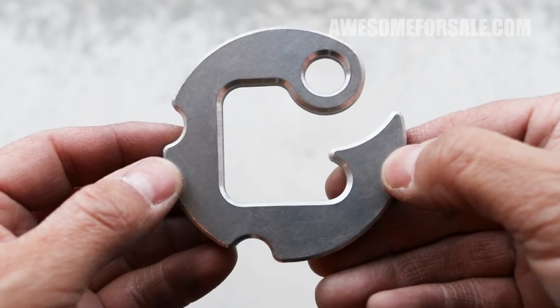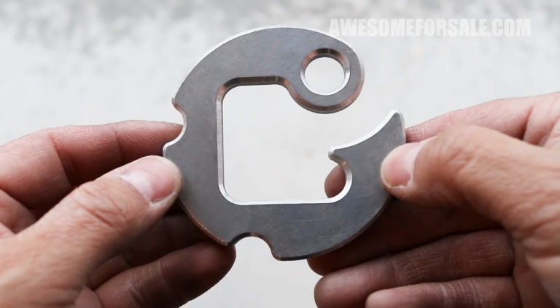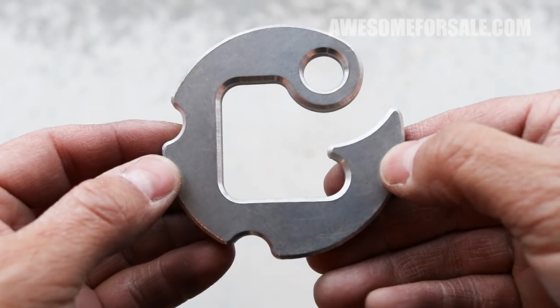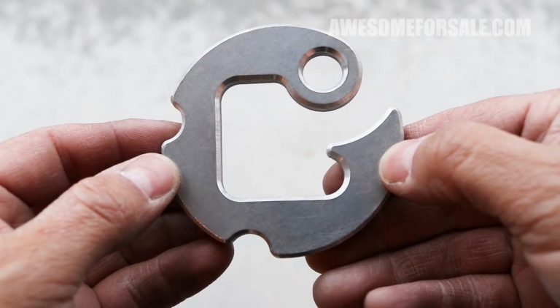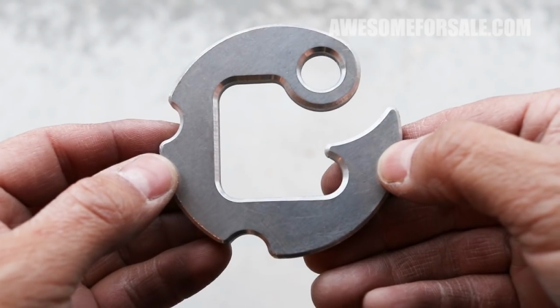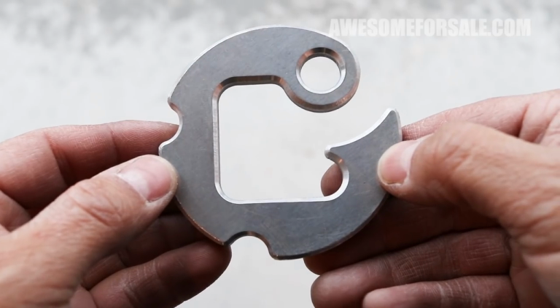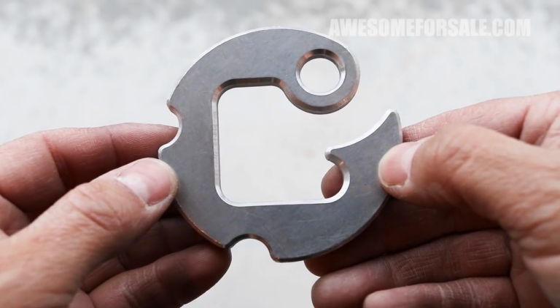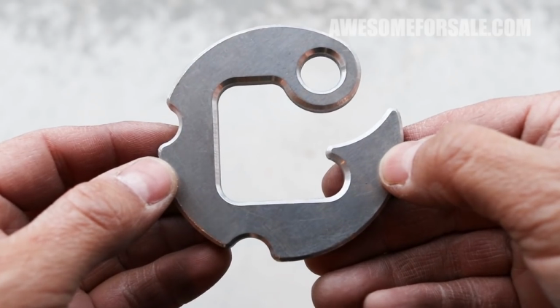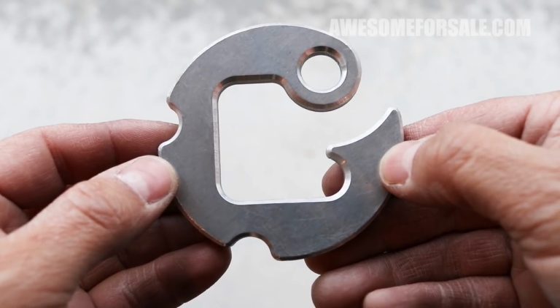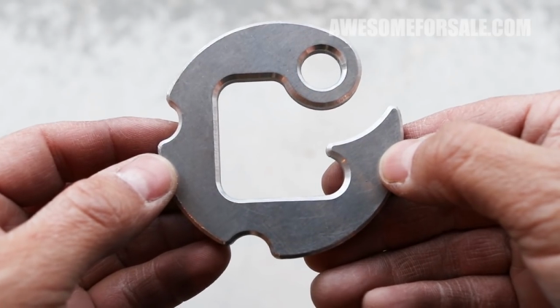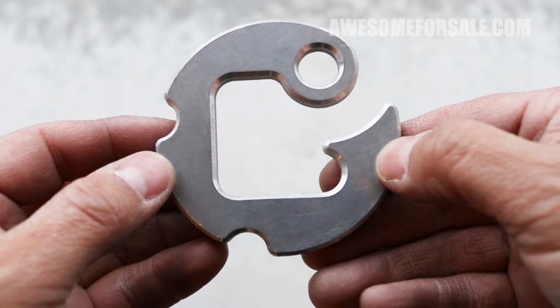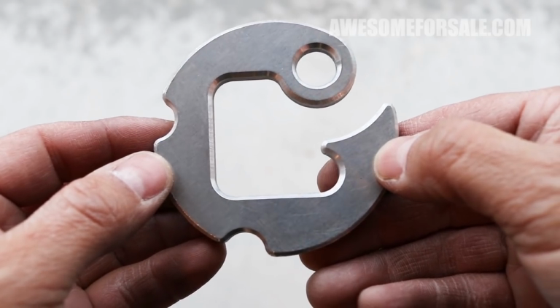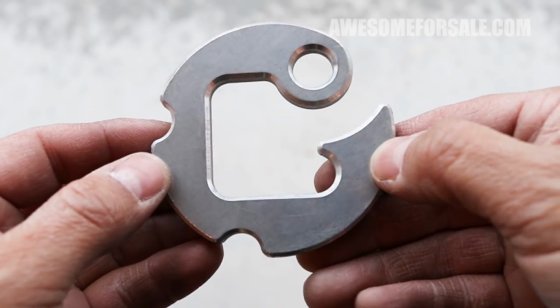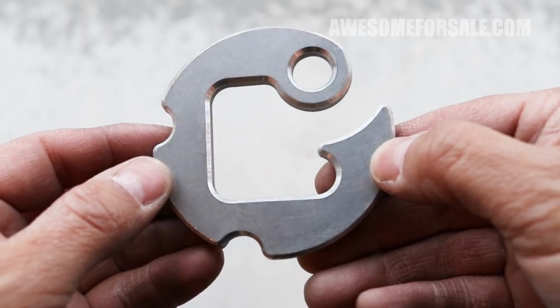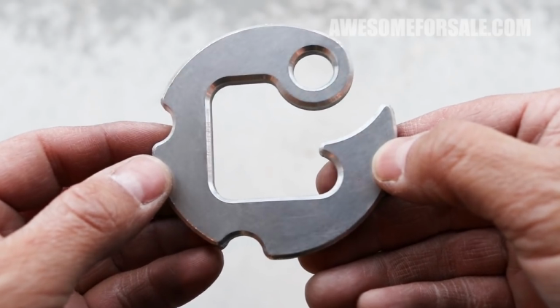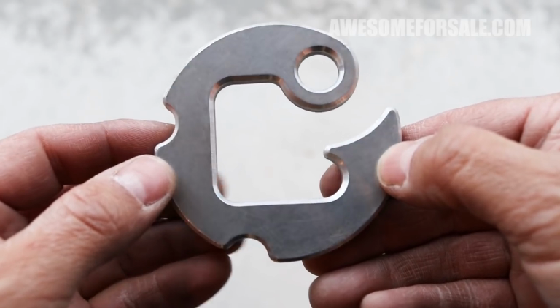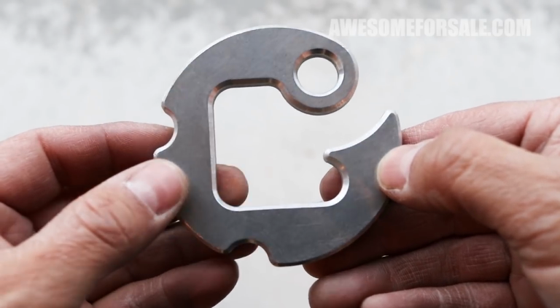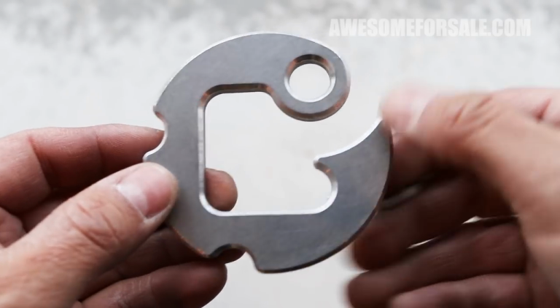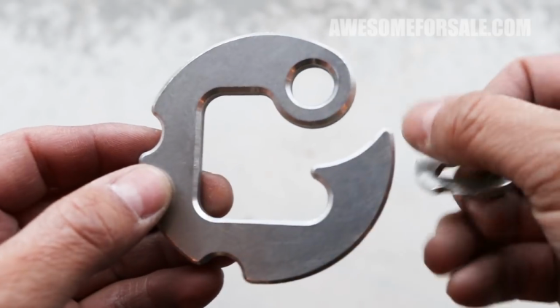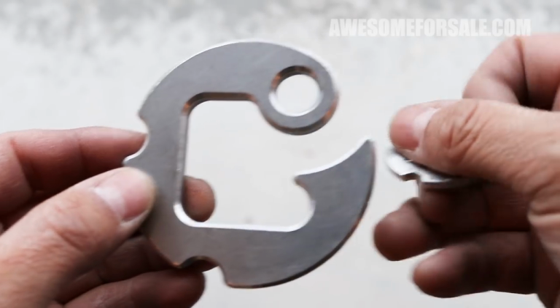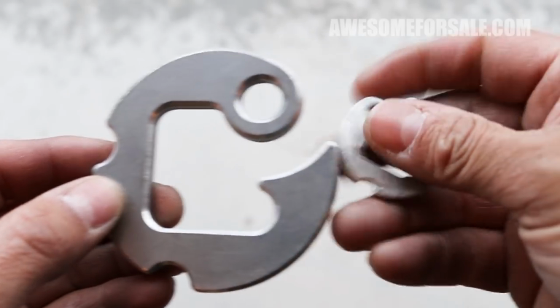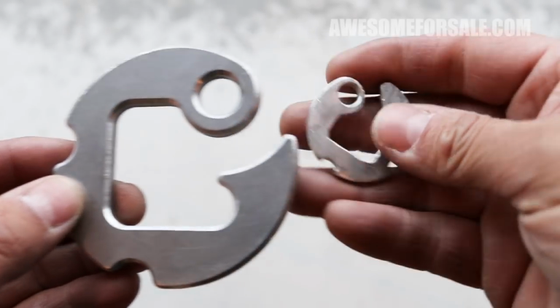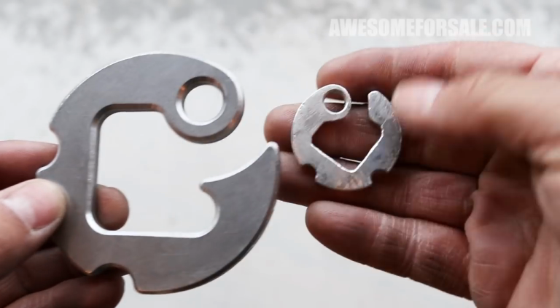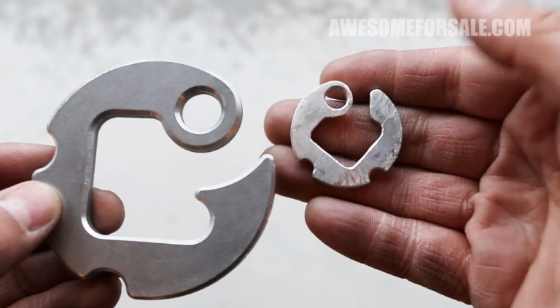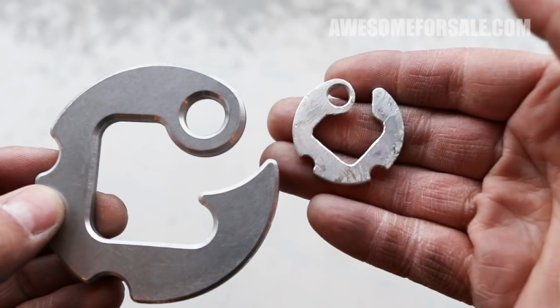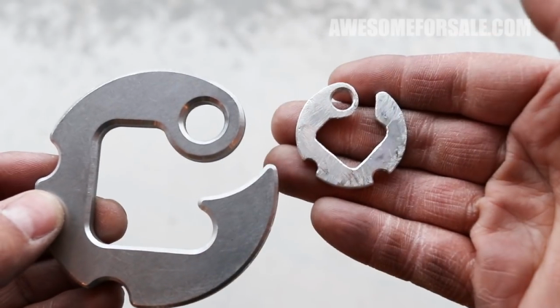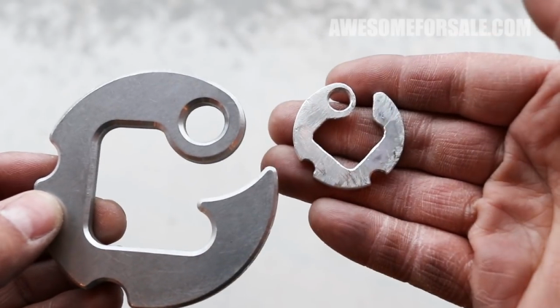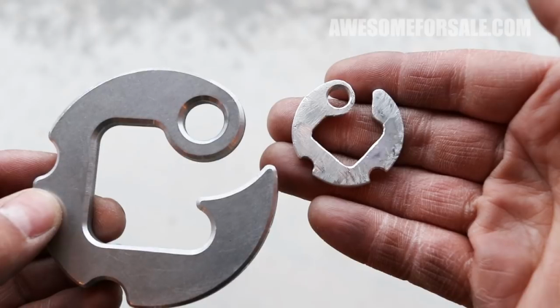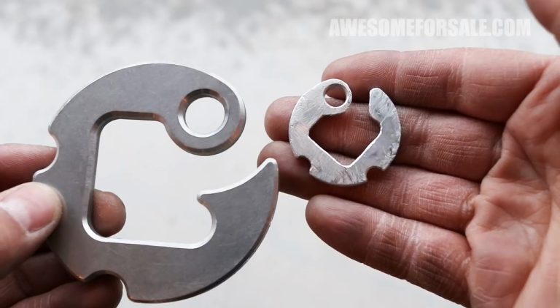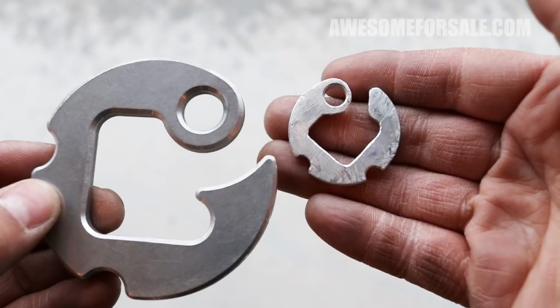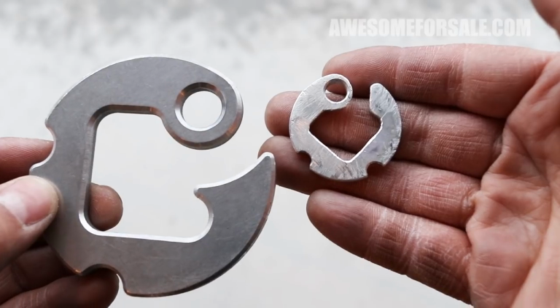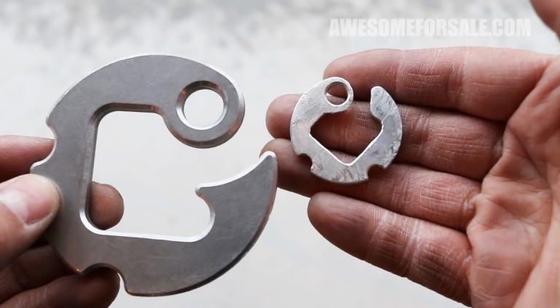This model is designed for quarter inch rope, but if you like what I'm doing here I'll take this prototype and design something for paracord.